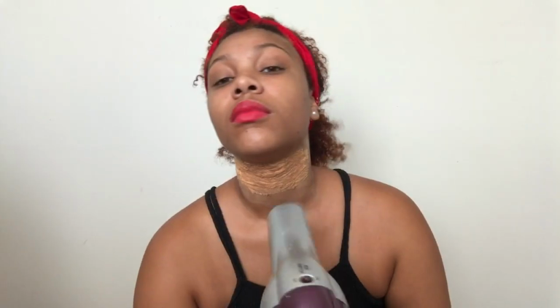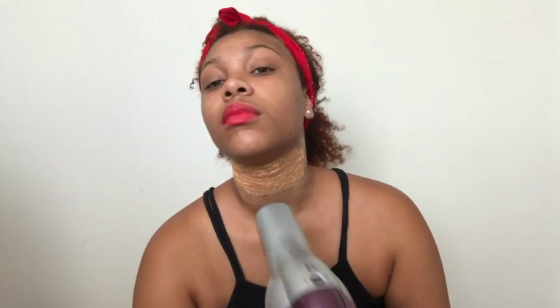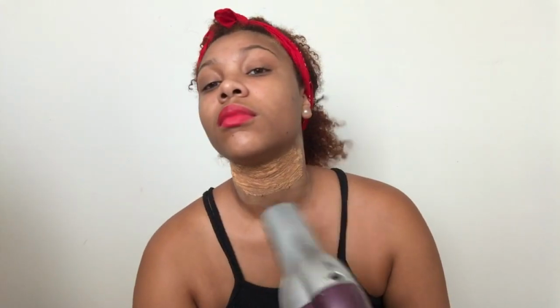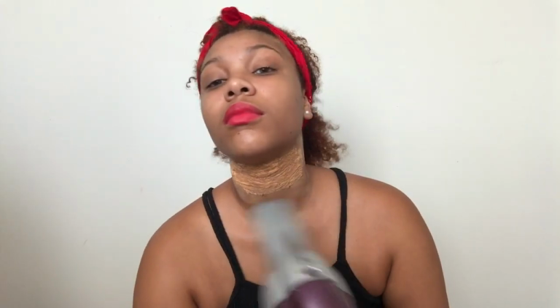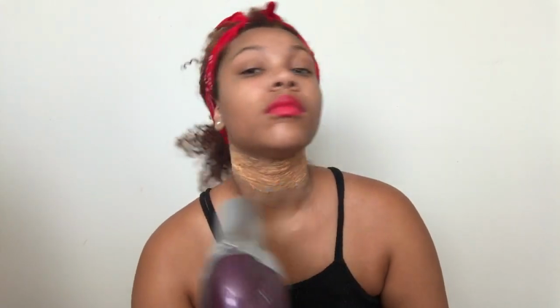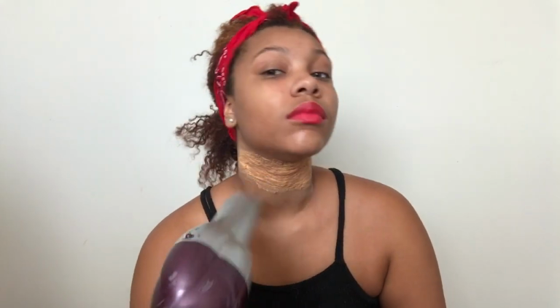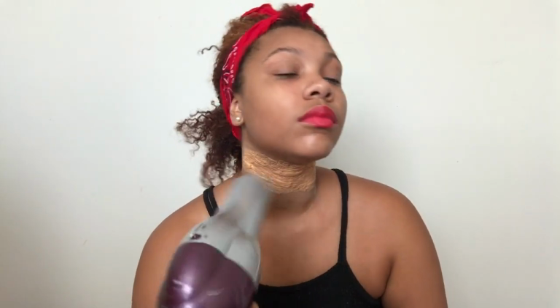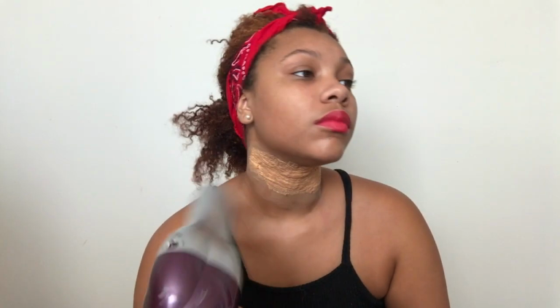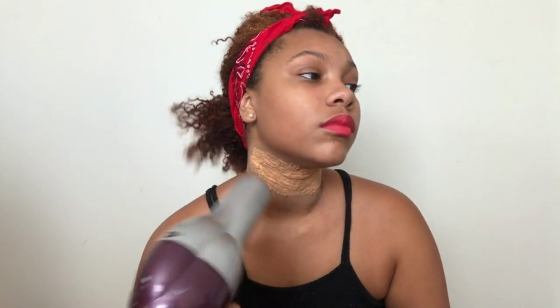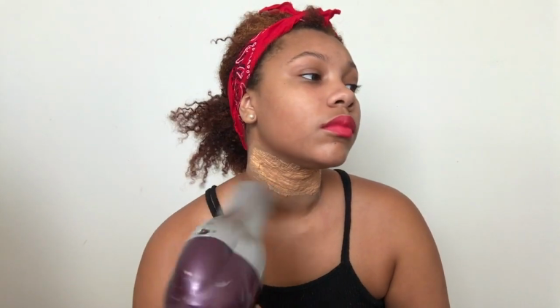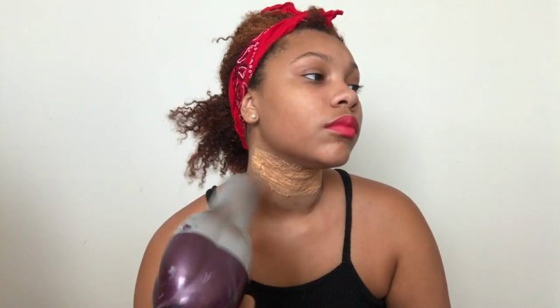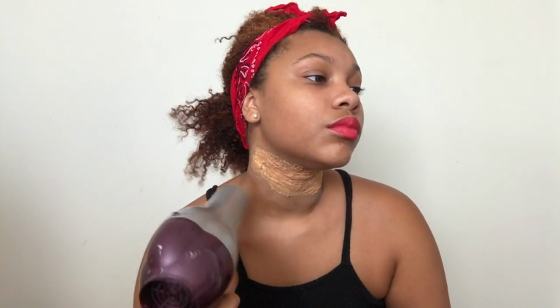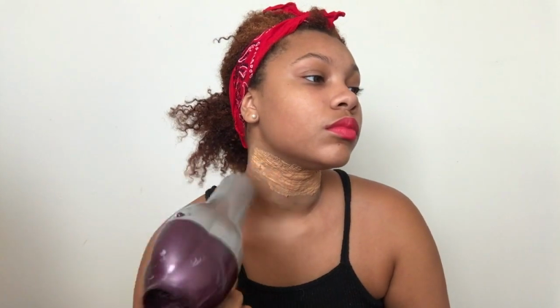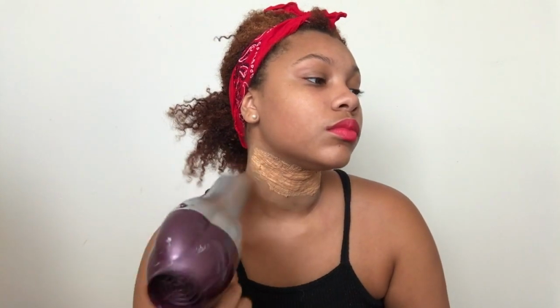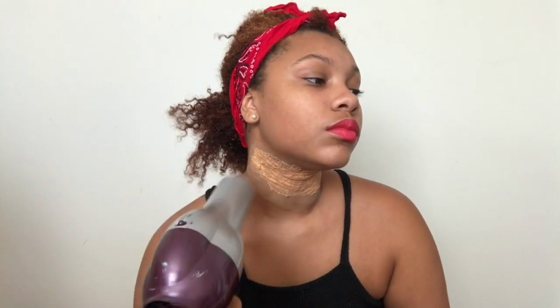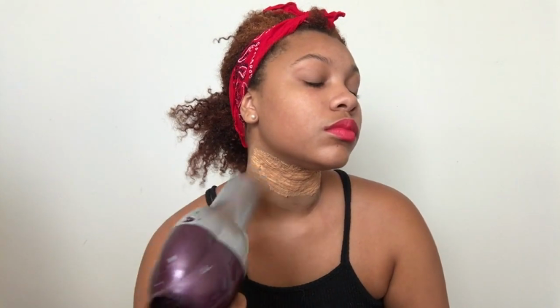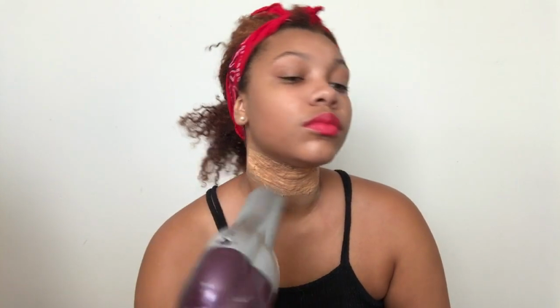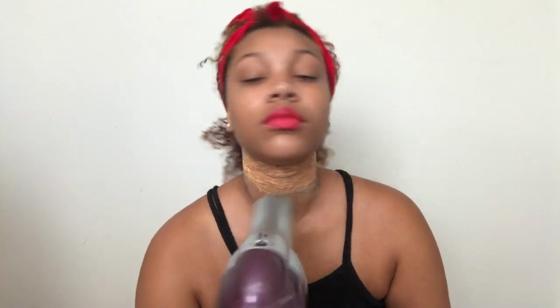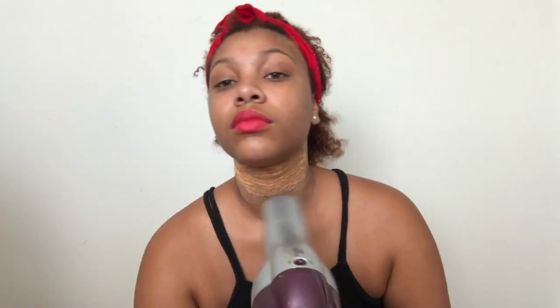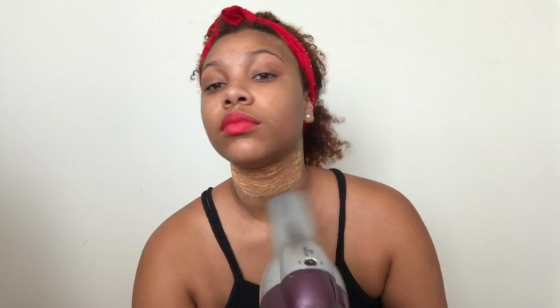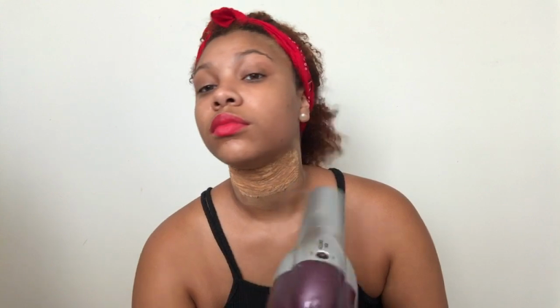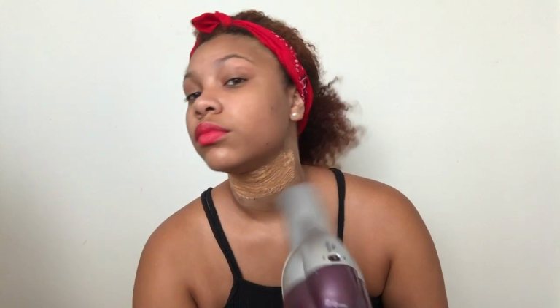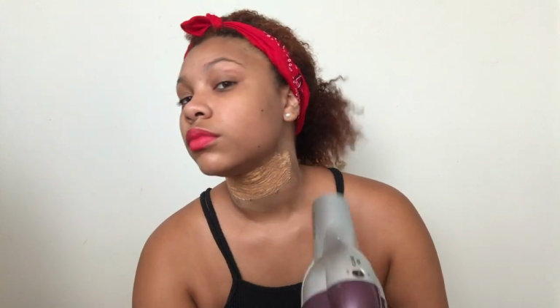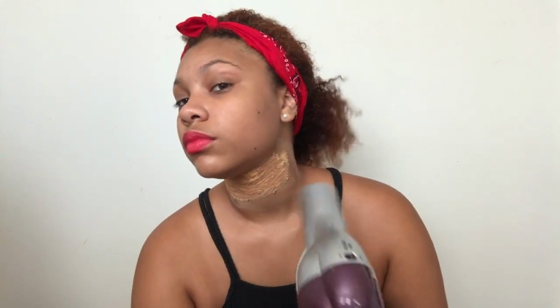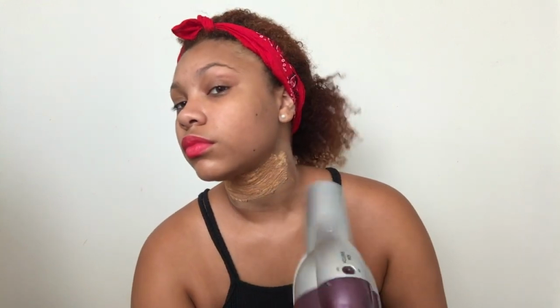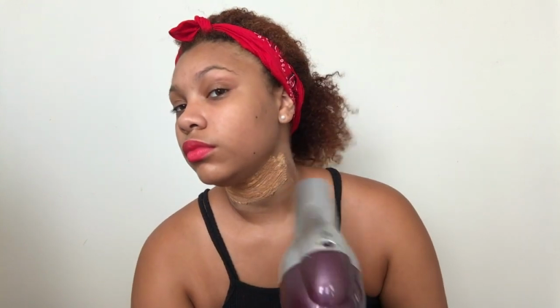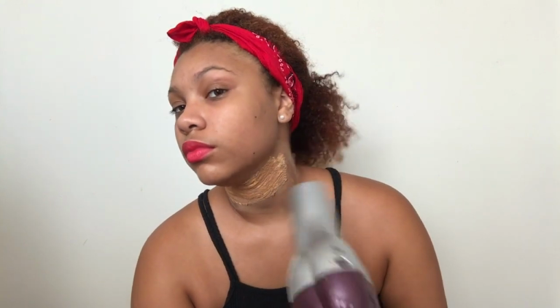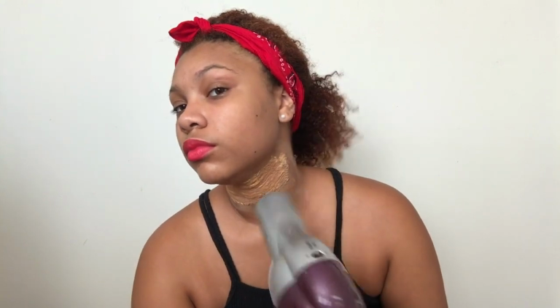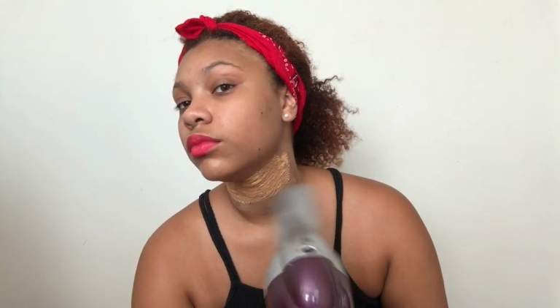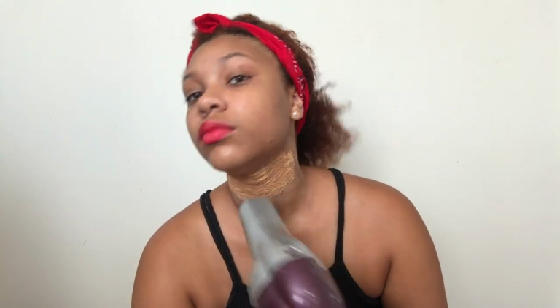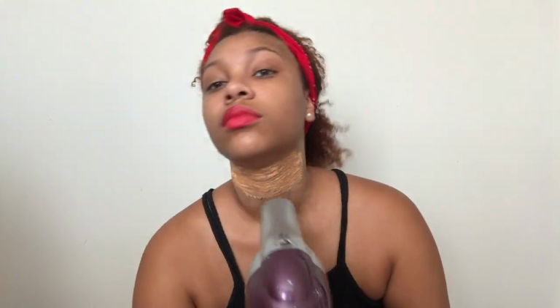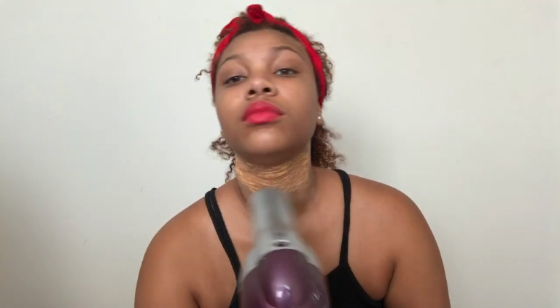This is optional, but you can go ahead and blow dry it if you want it to dry a little bit faster — that's completely up to you.